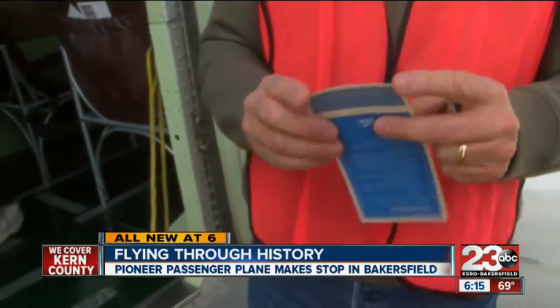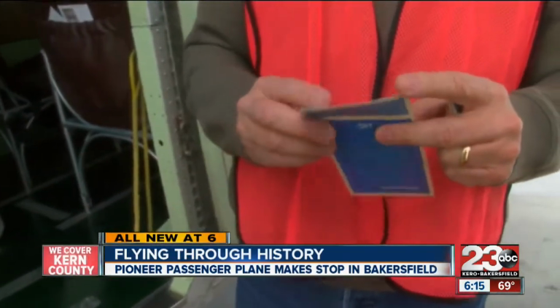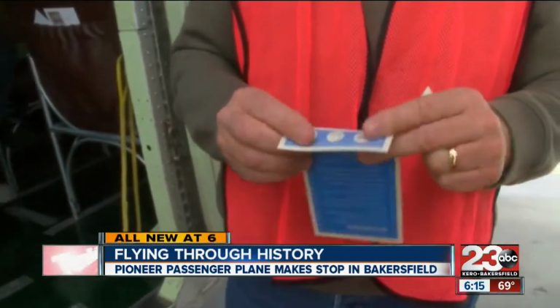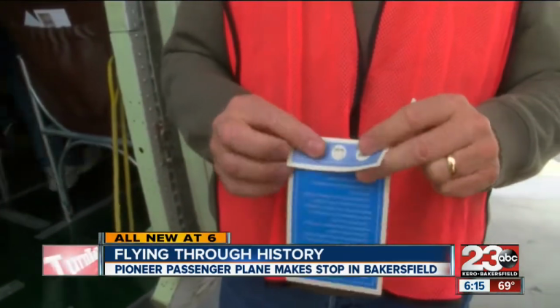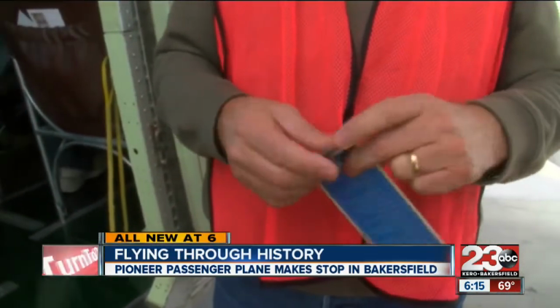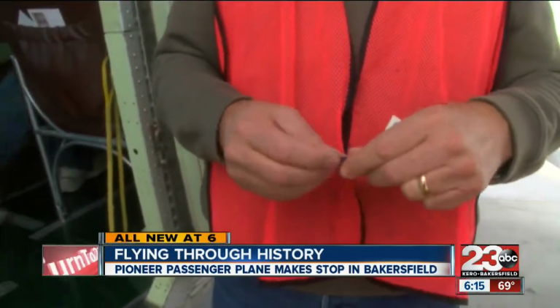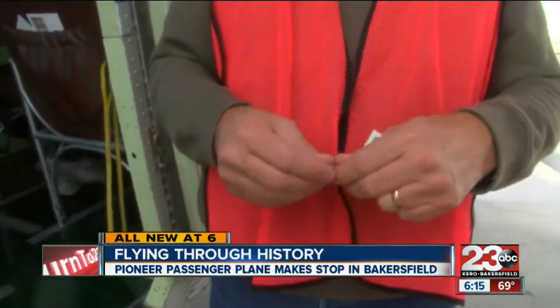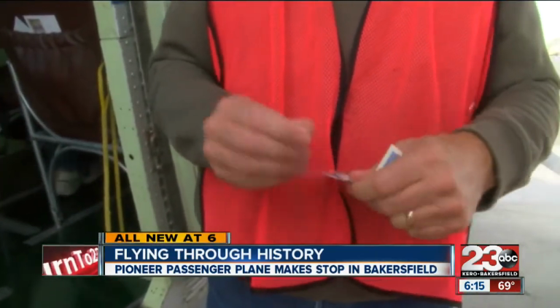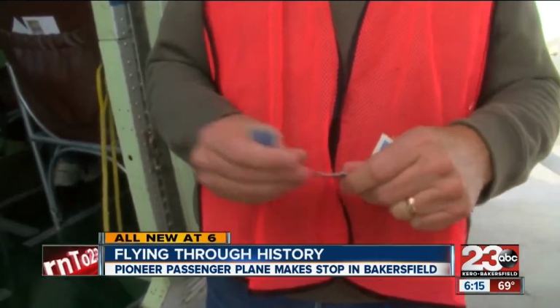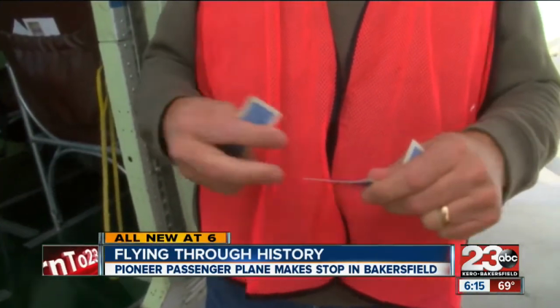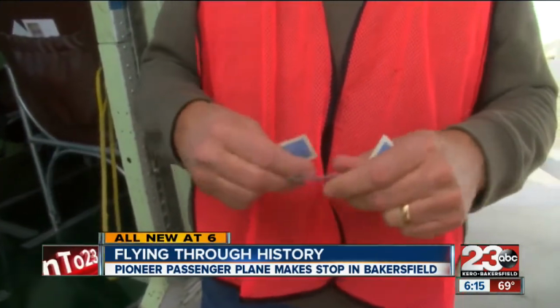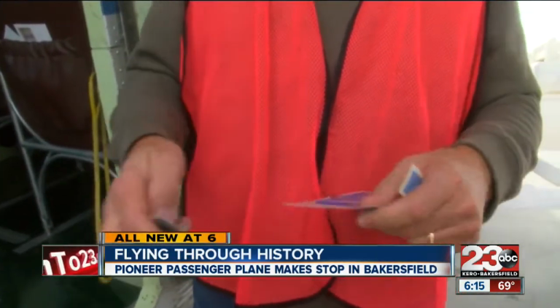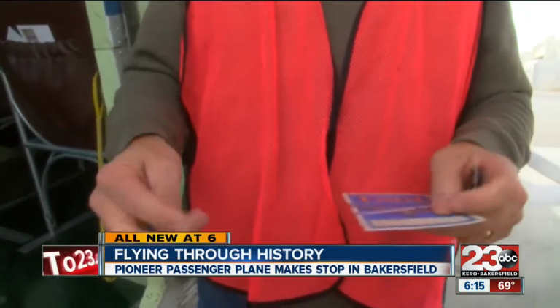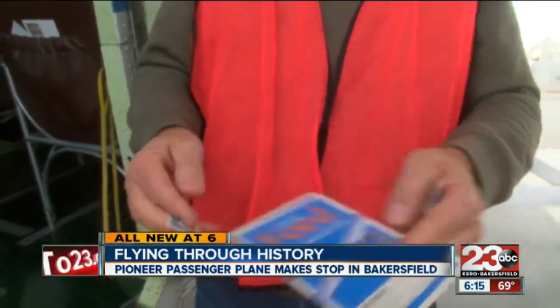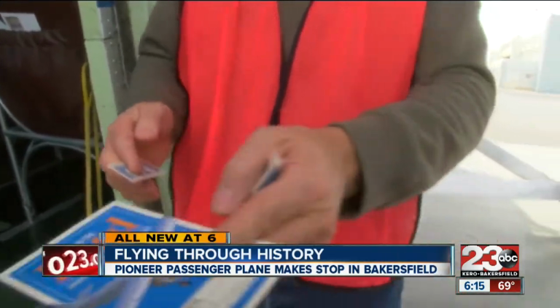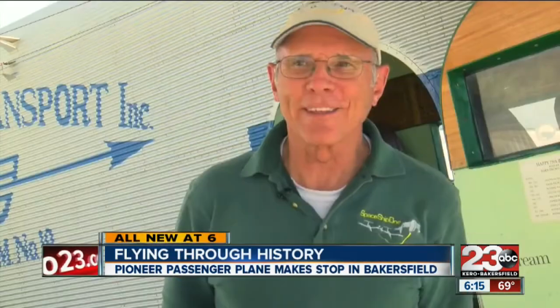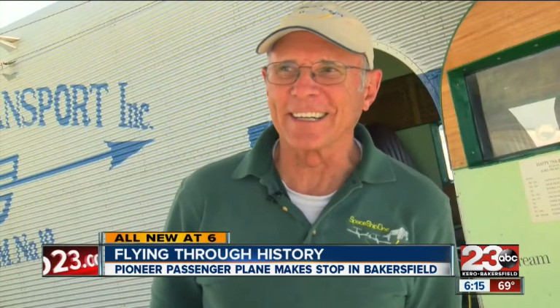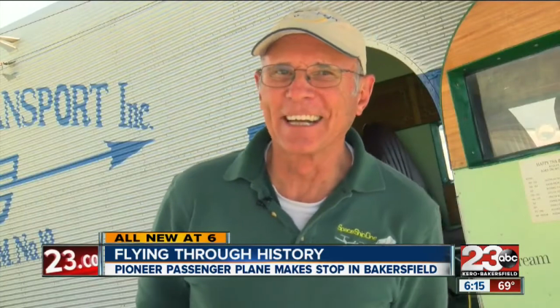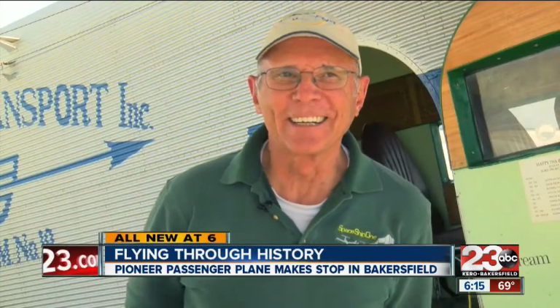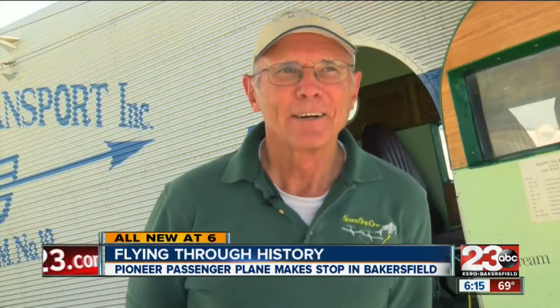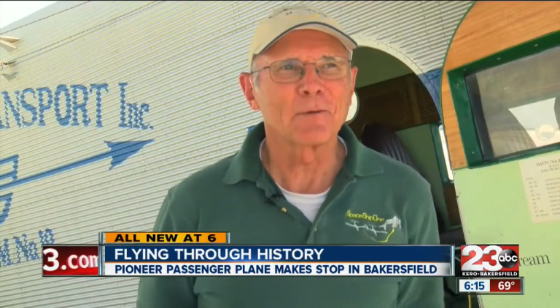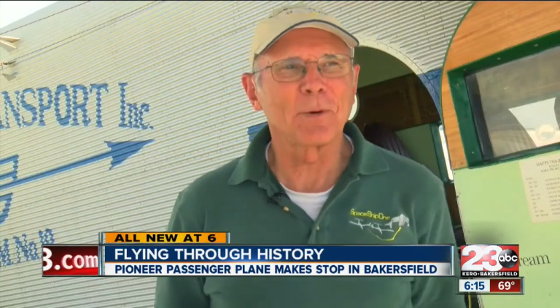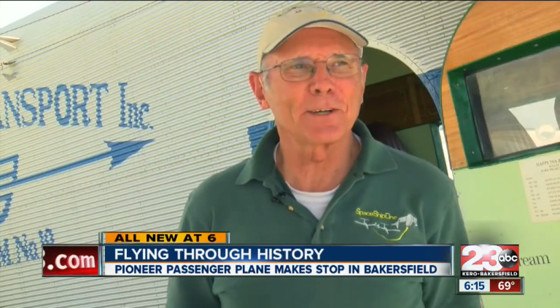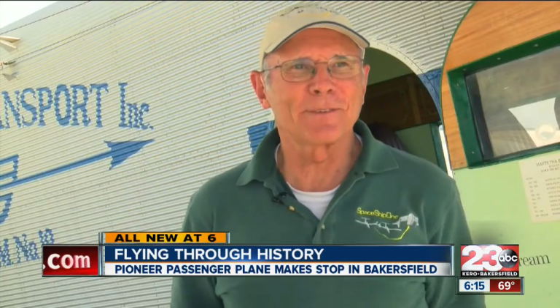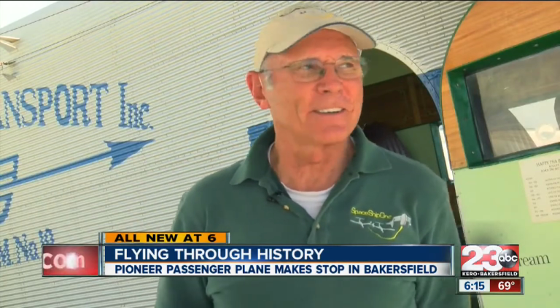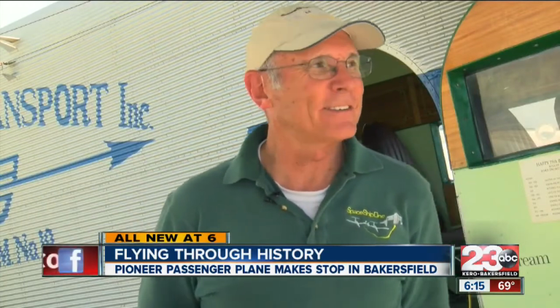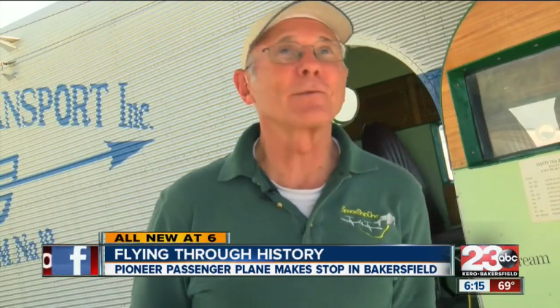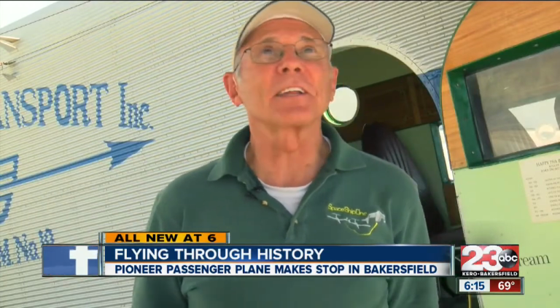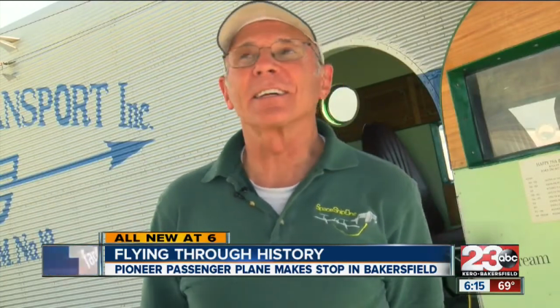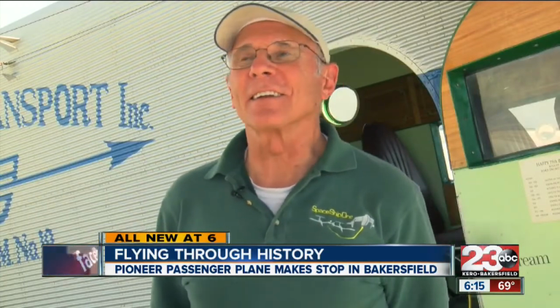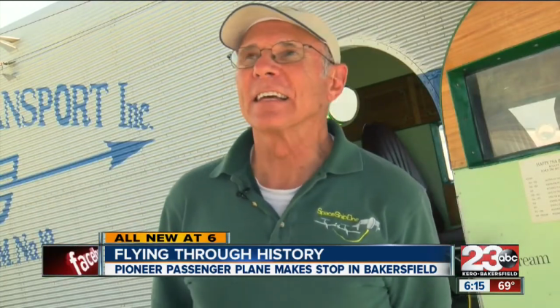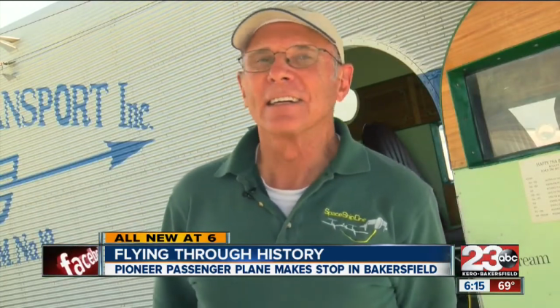The plane drew aviation lovers from all over, including Mike Melville, the pilot of Spaceship One.